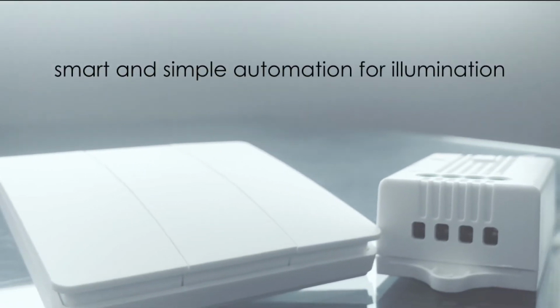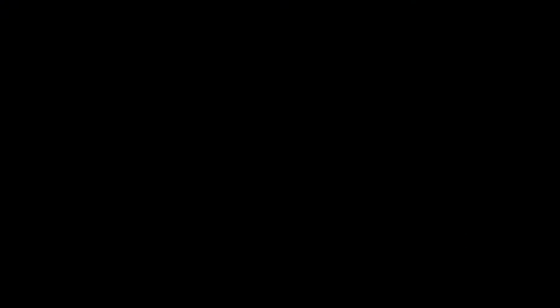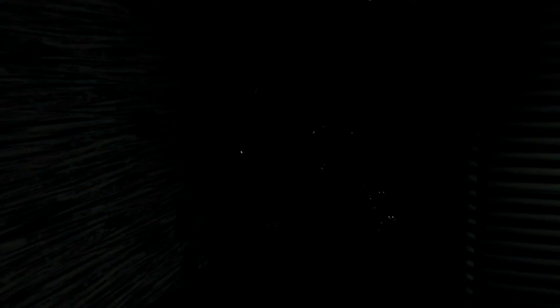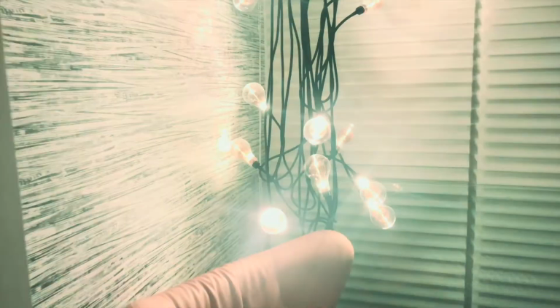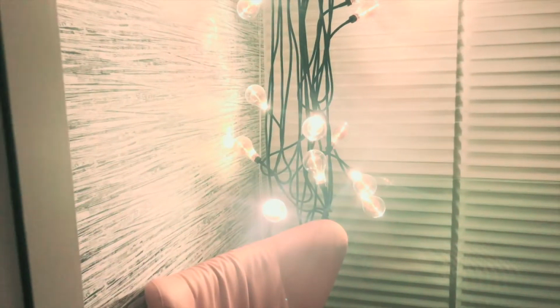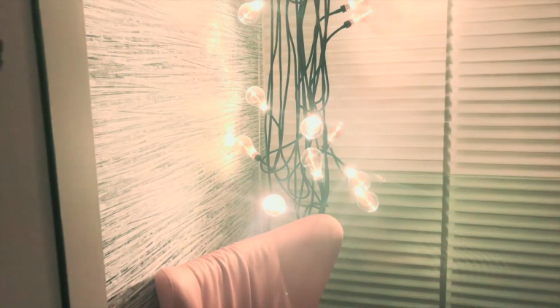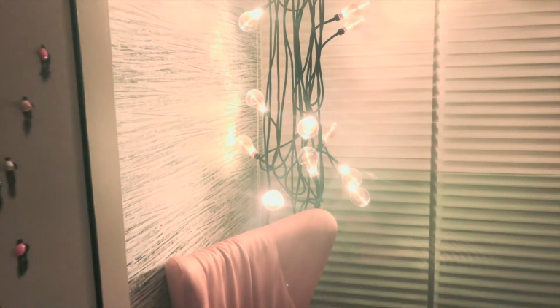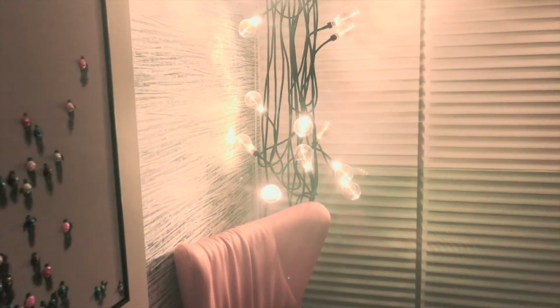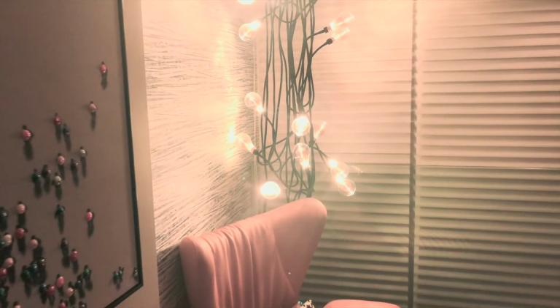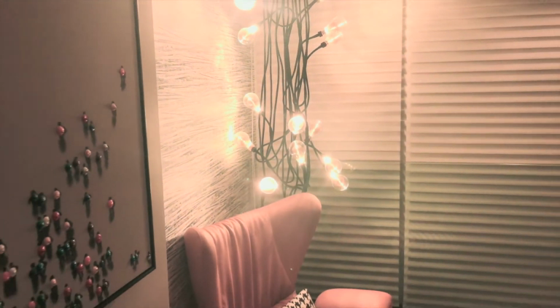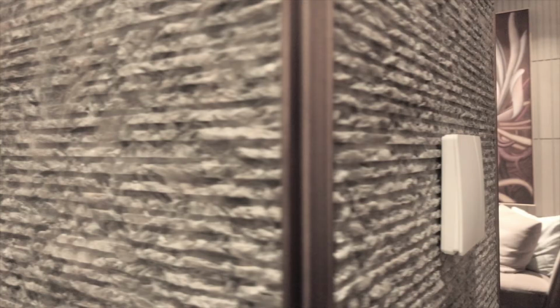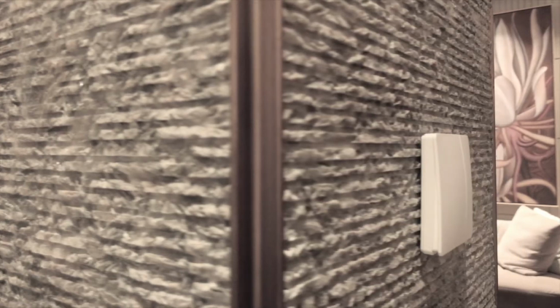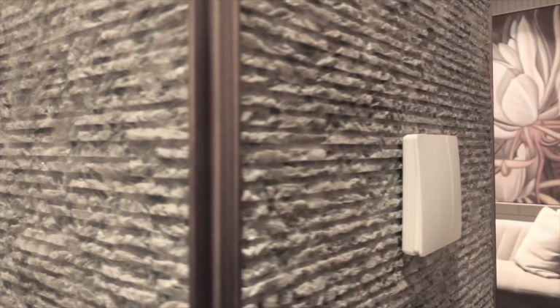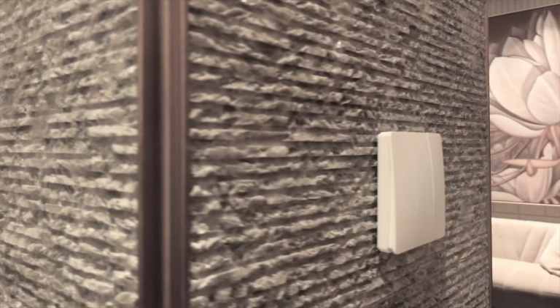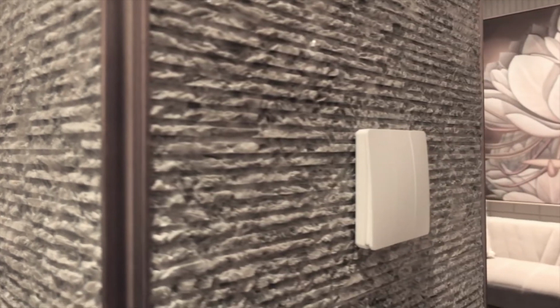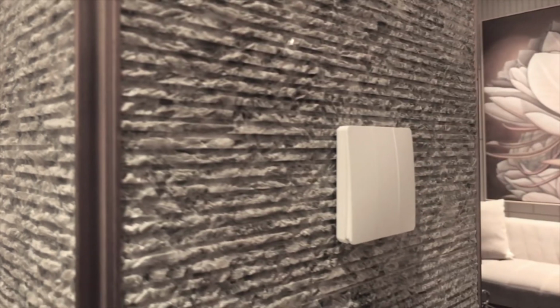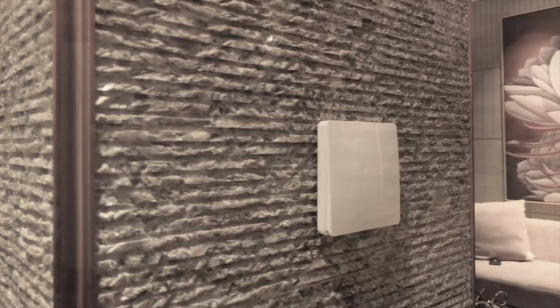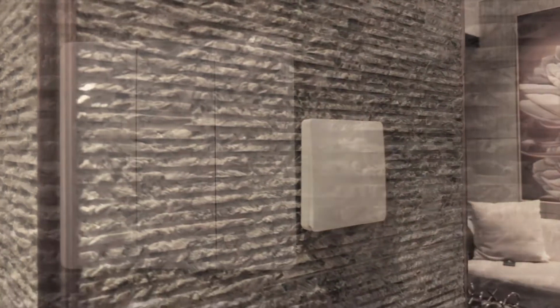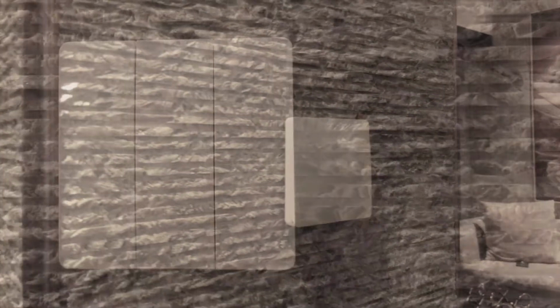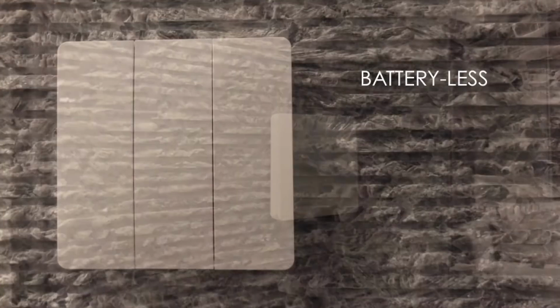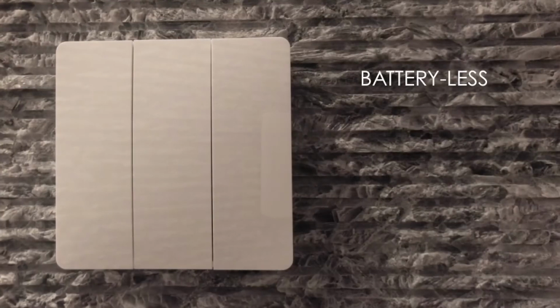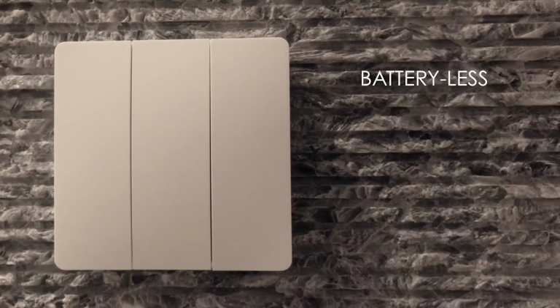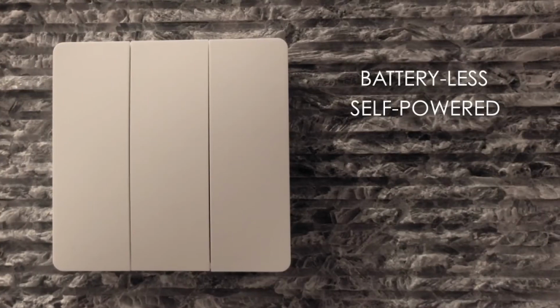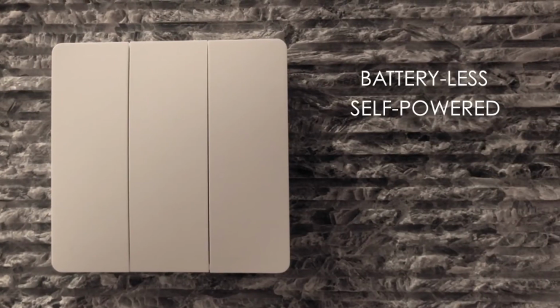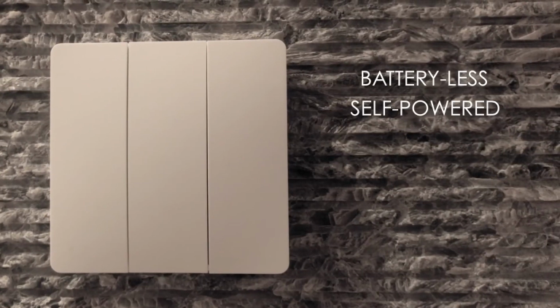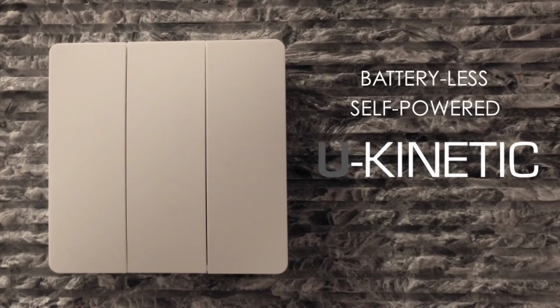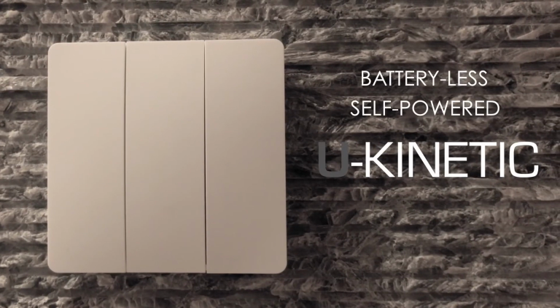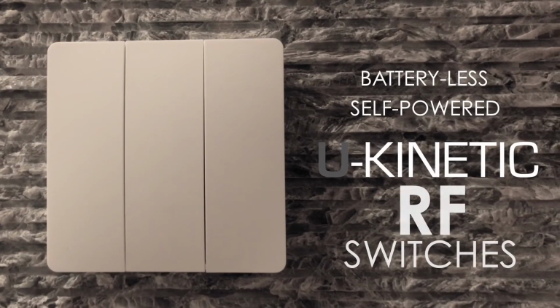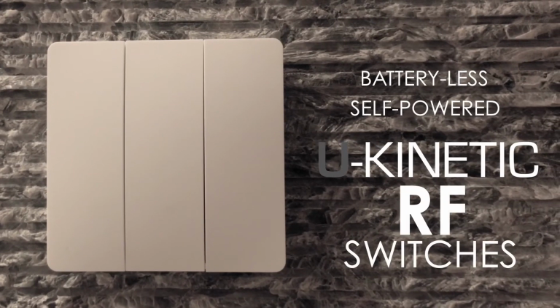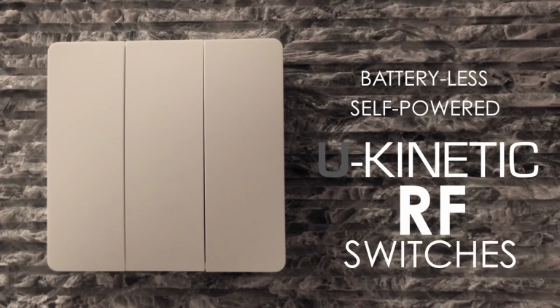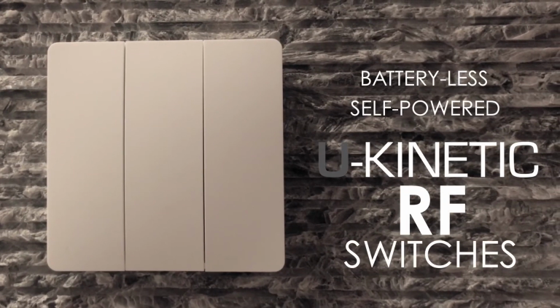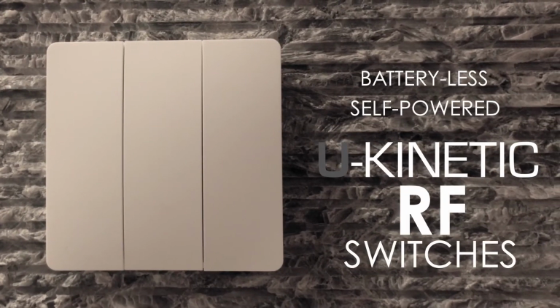Now live a wire-free experience with first of its kind, battery-less, self-powered U-Kinetic RF switches.